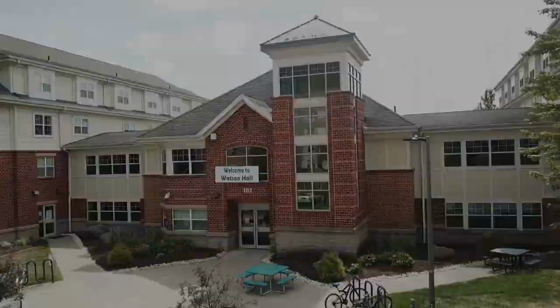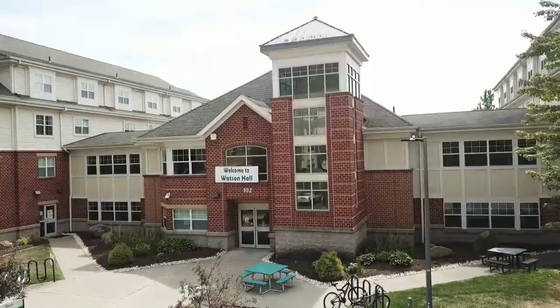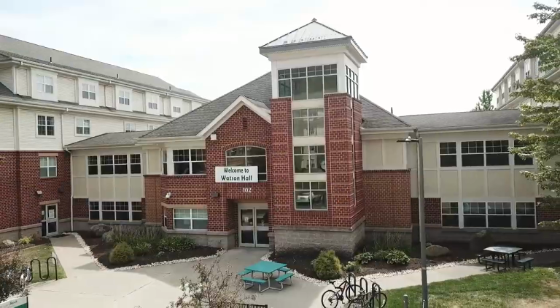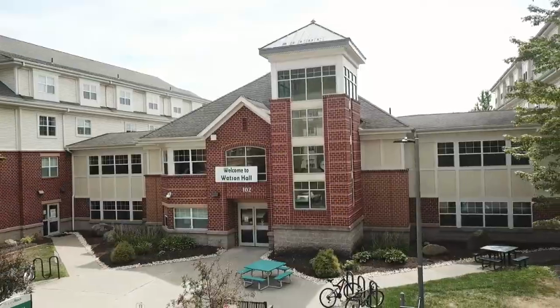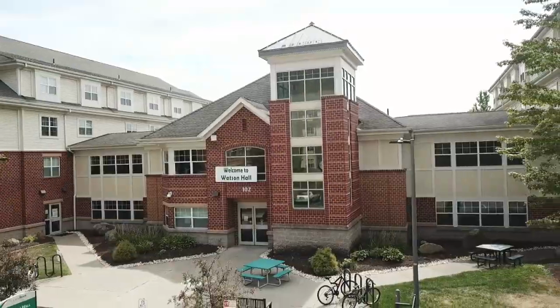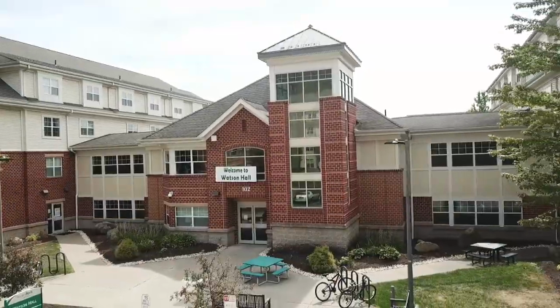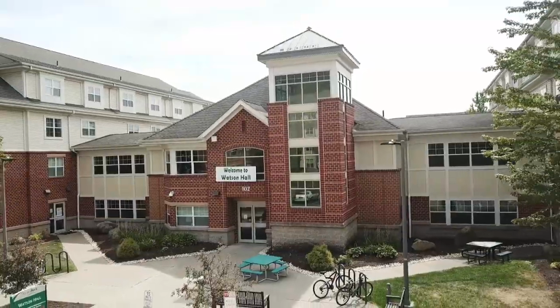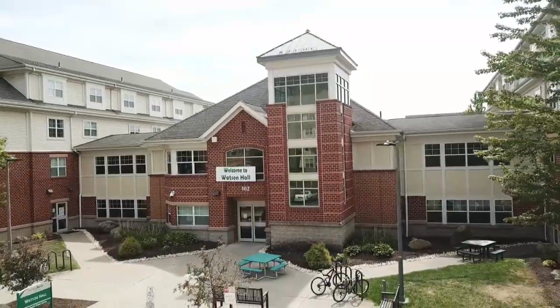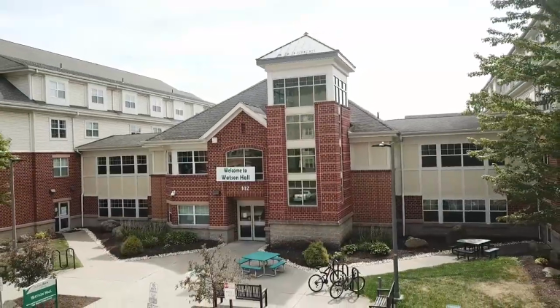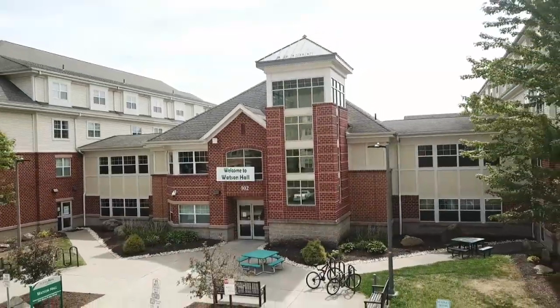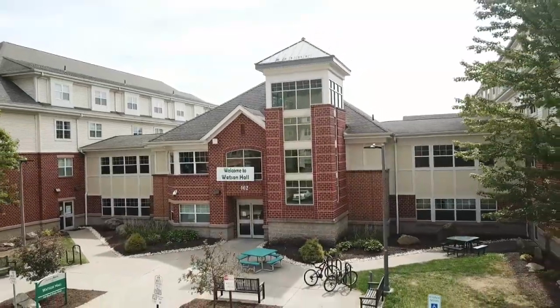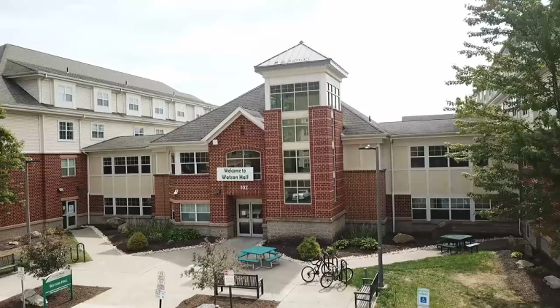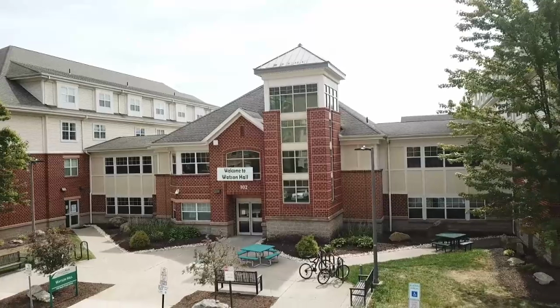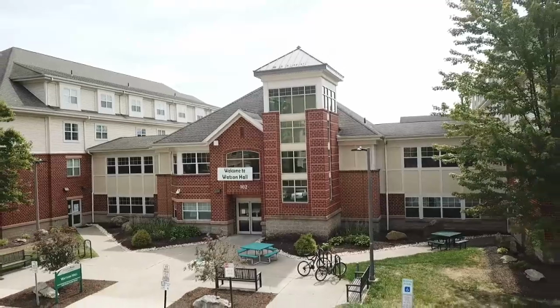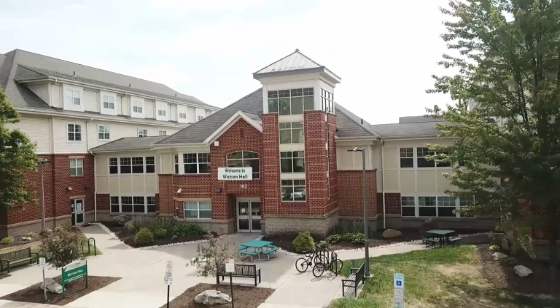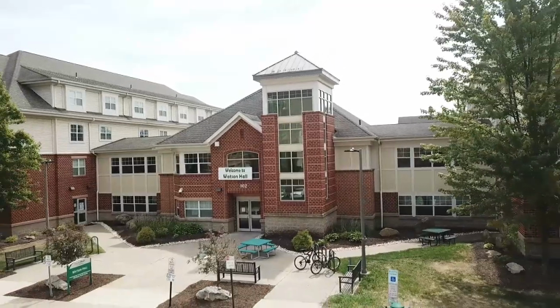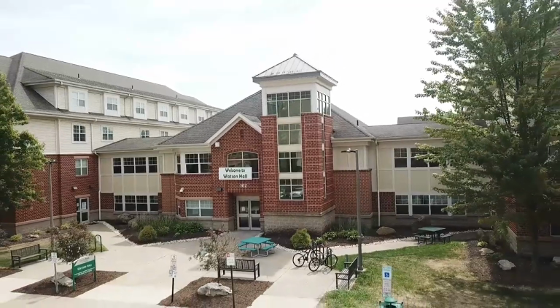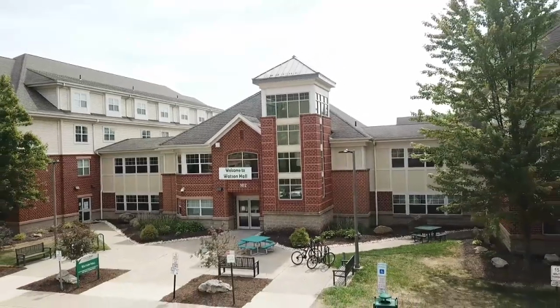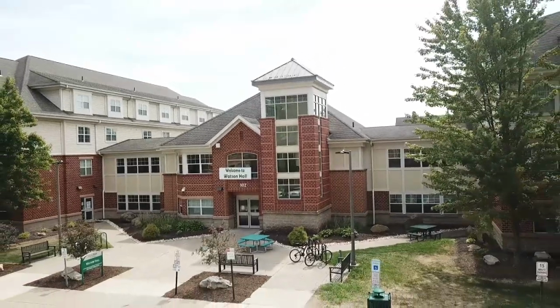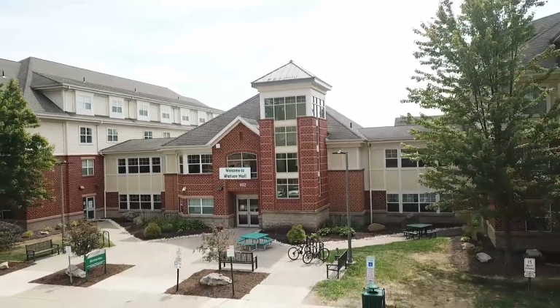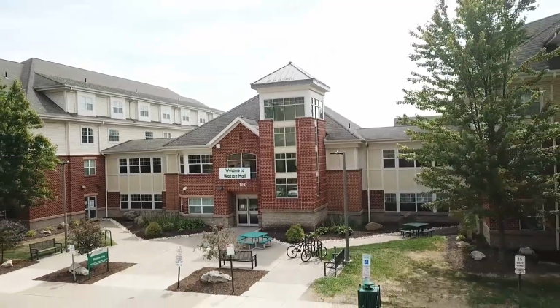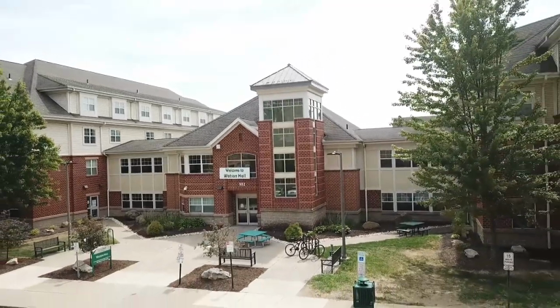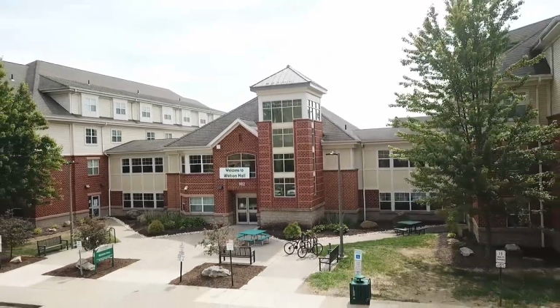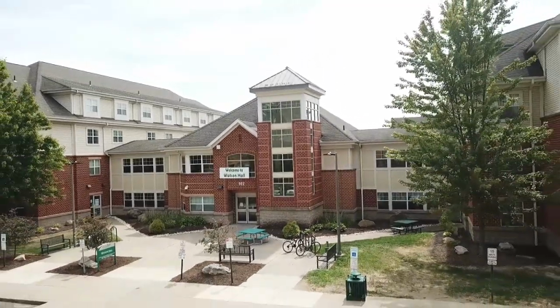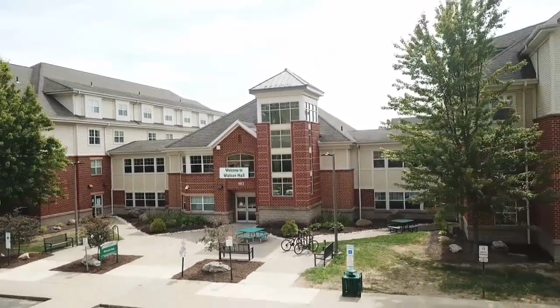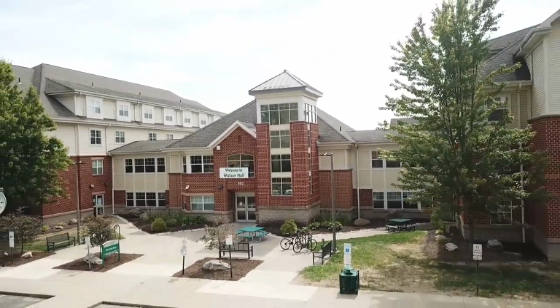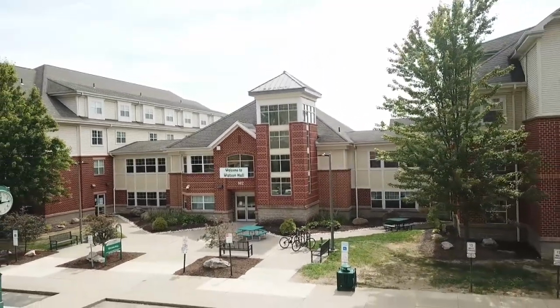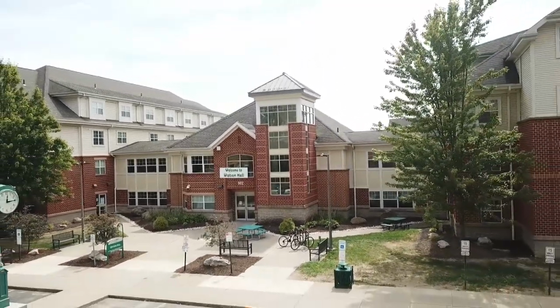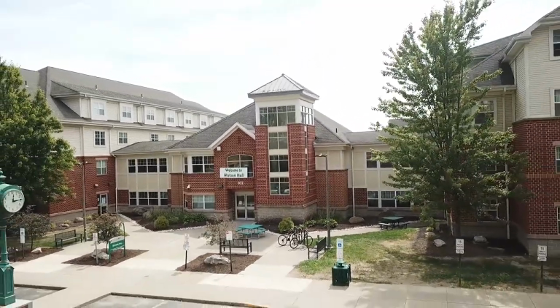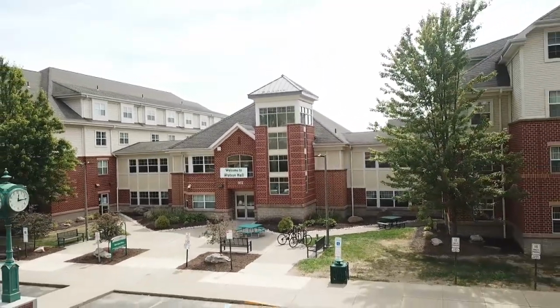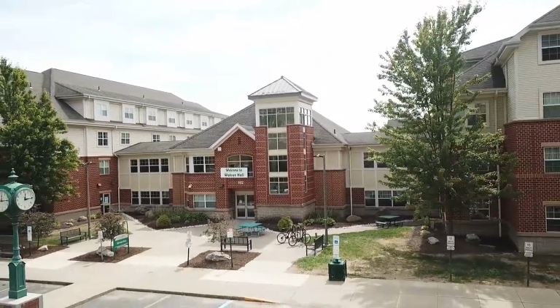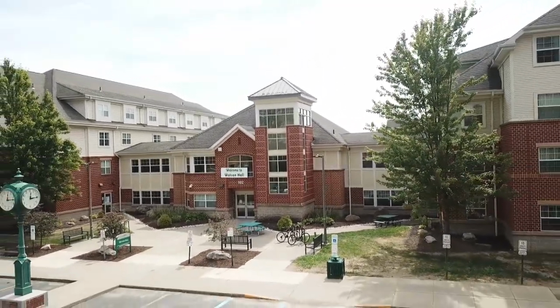Welcome to Watson Hall, one of the residential suites buildings and home of the honors and education living learning communities.